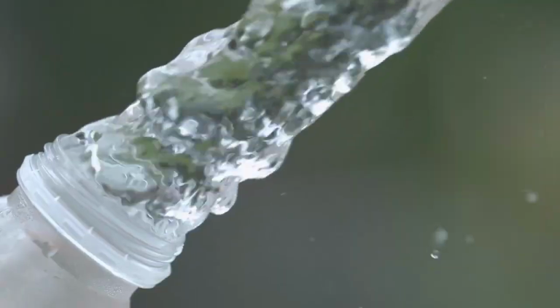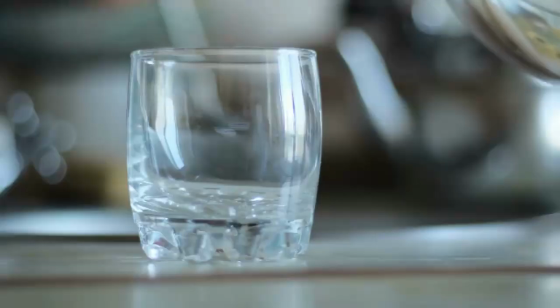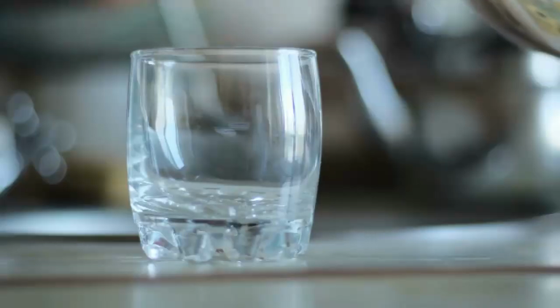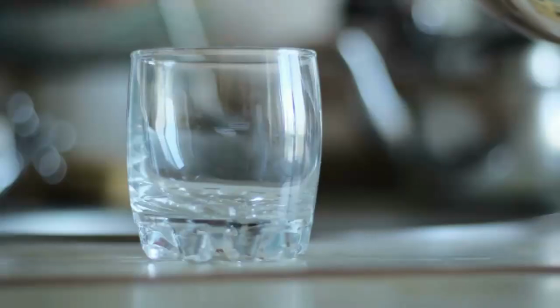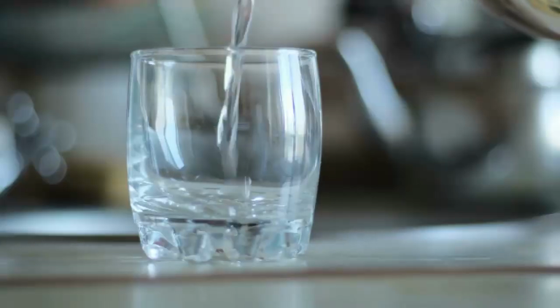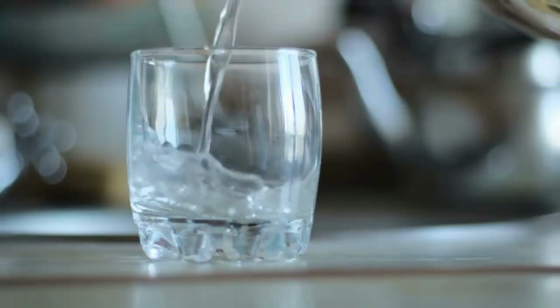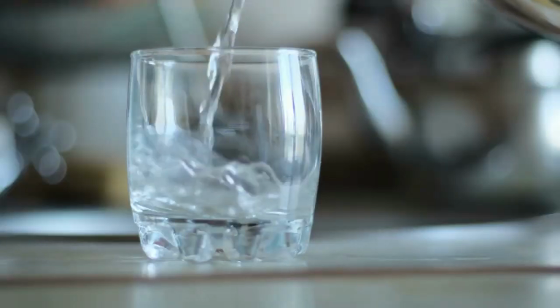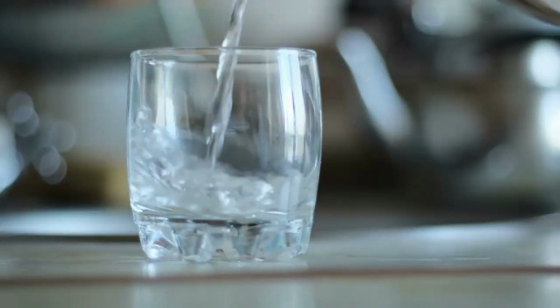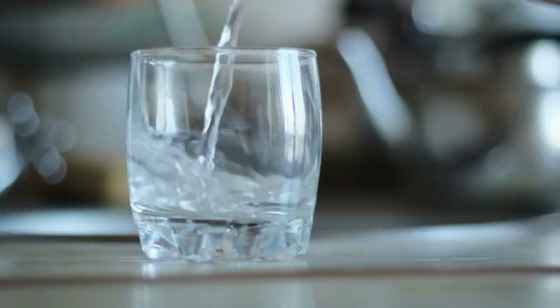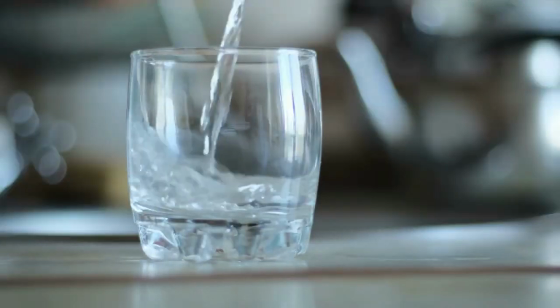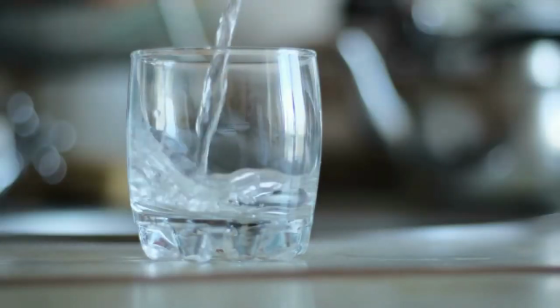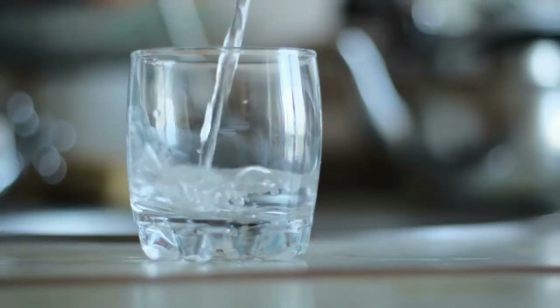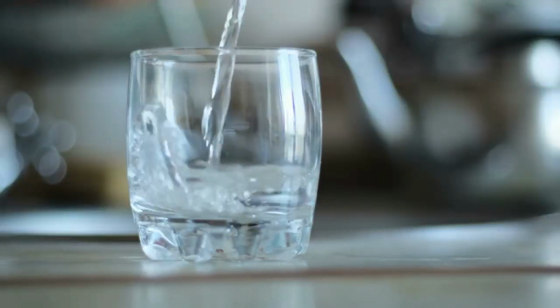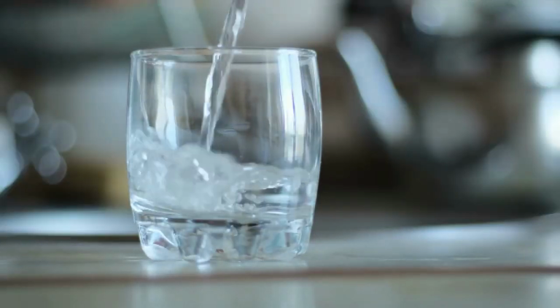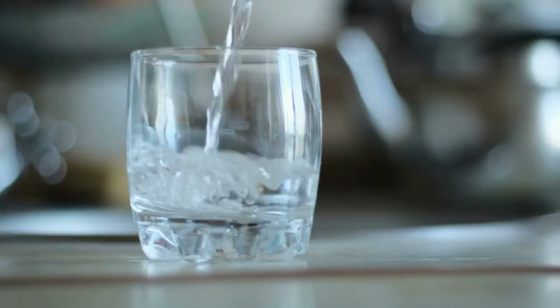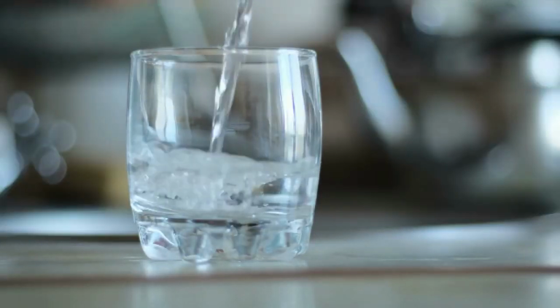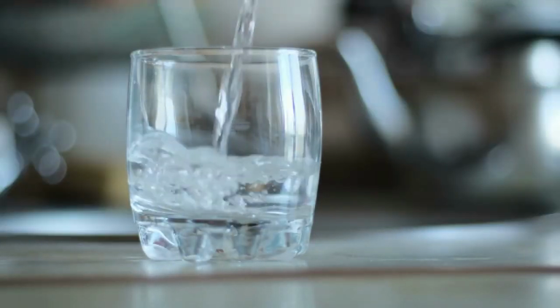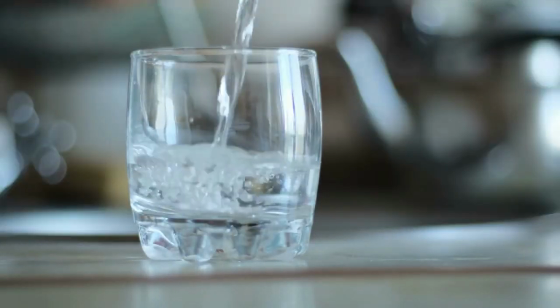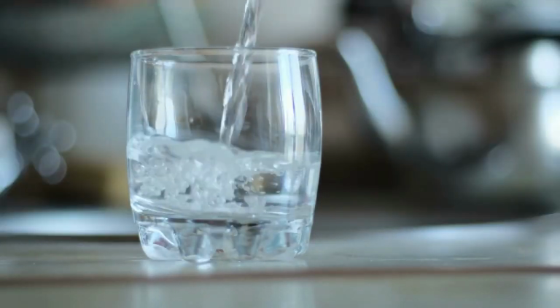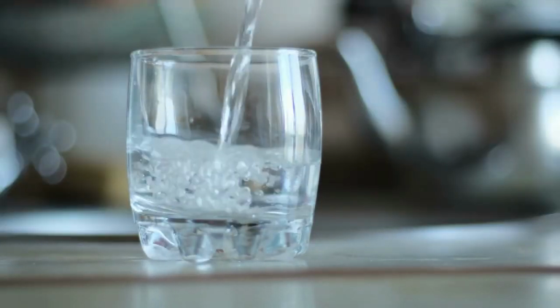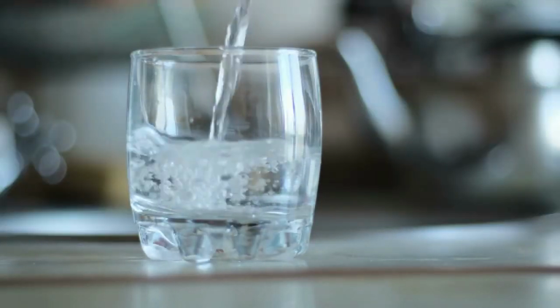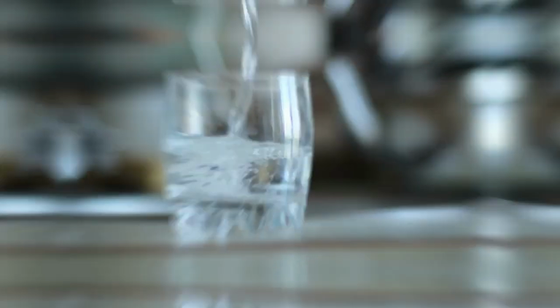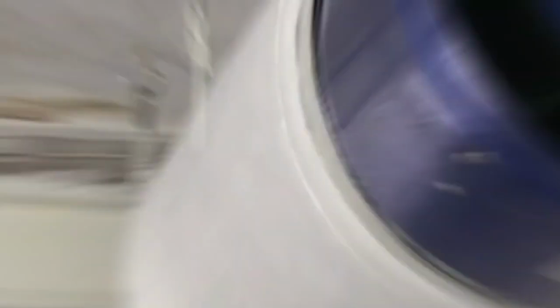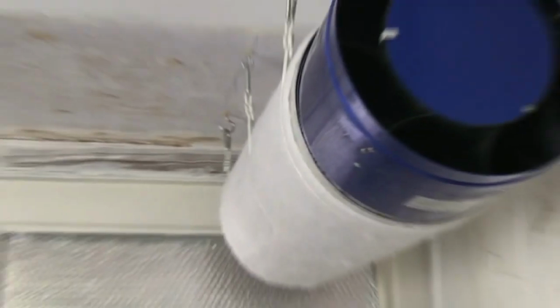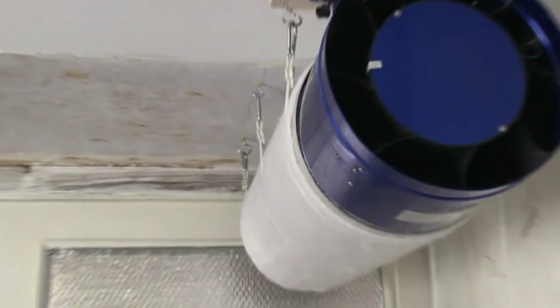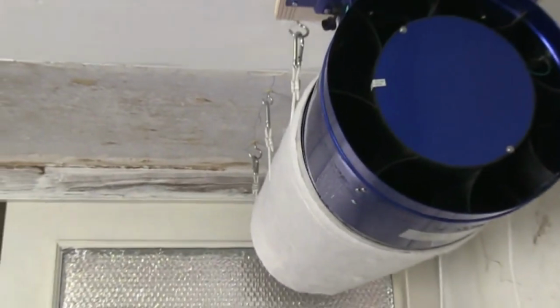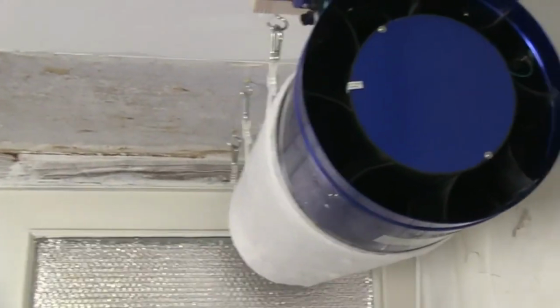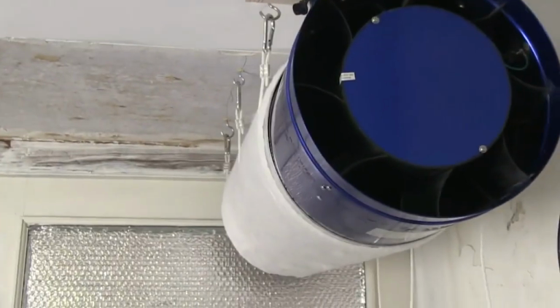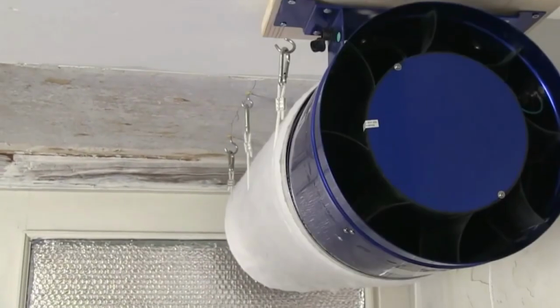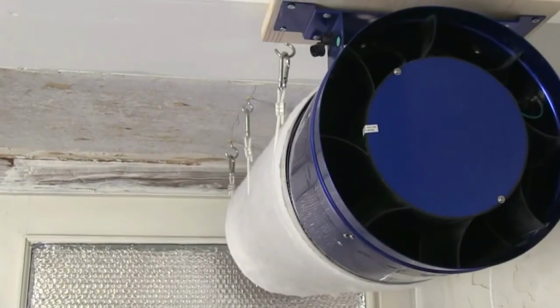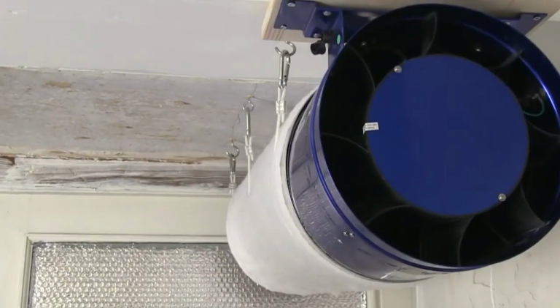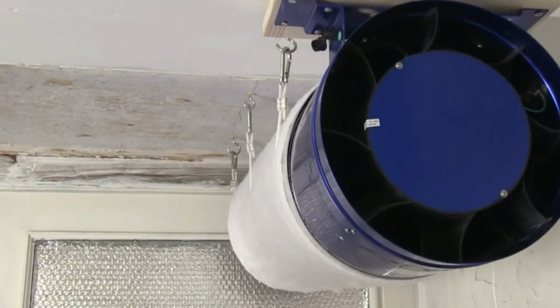Hello everyone. Welcome back to our channel, Clean Hydration. Today in this video, we will discuss some of the benefits of activated carbon filters for our home water treatment.